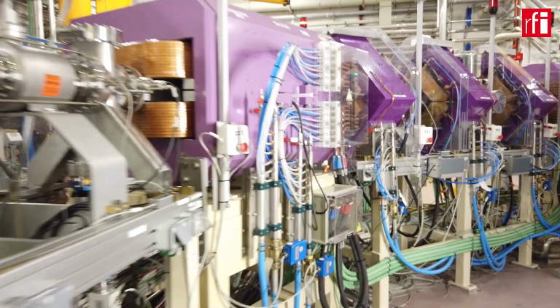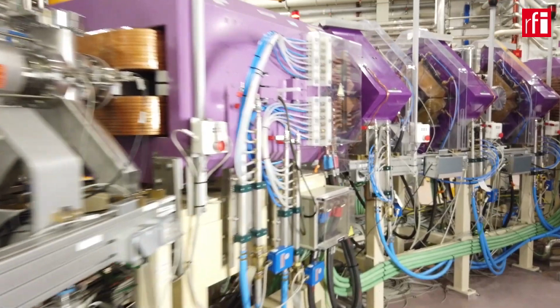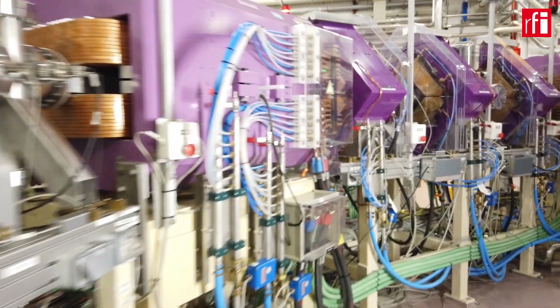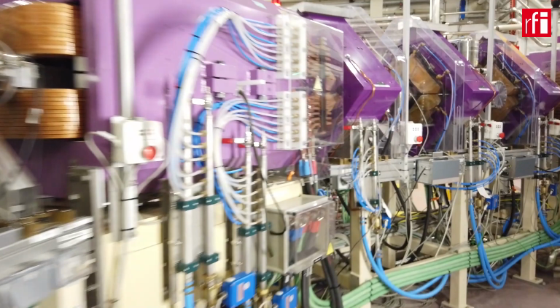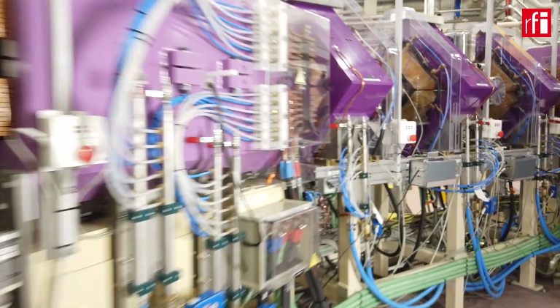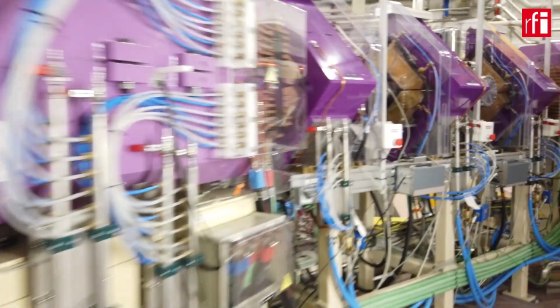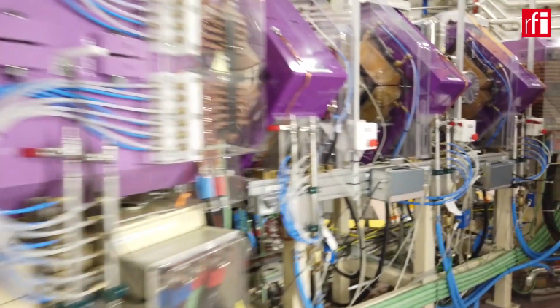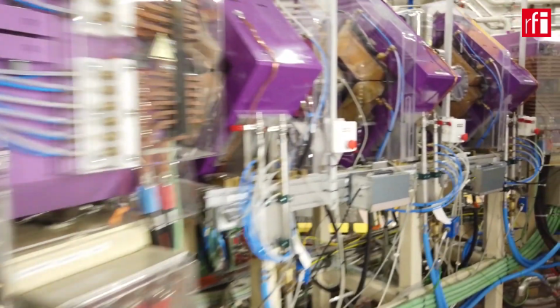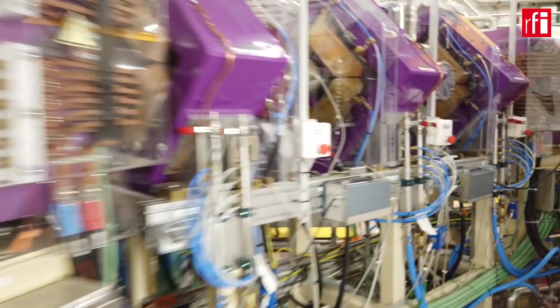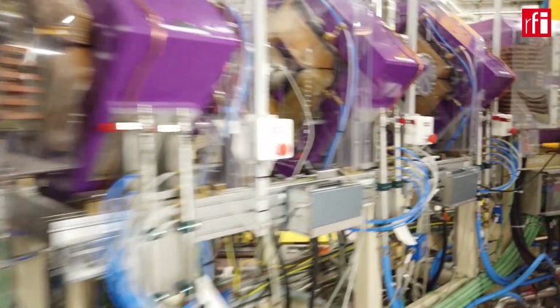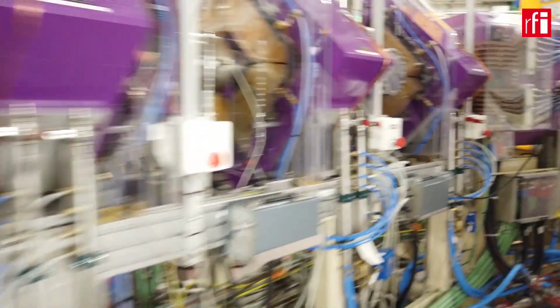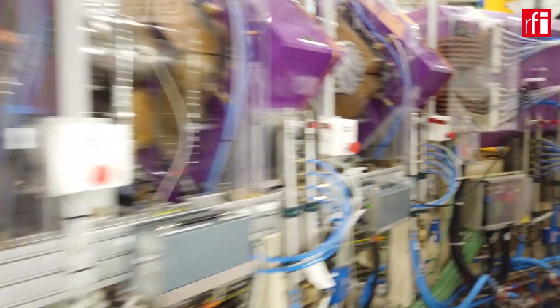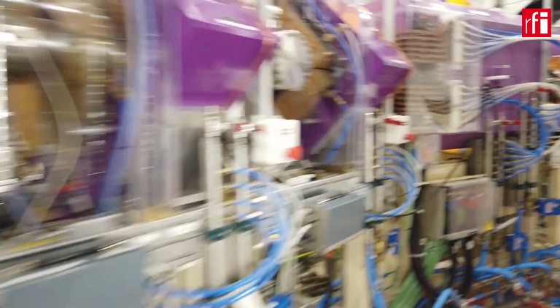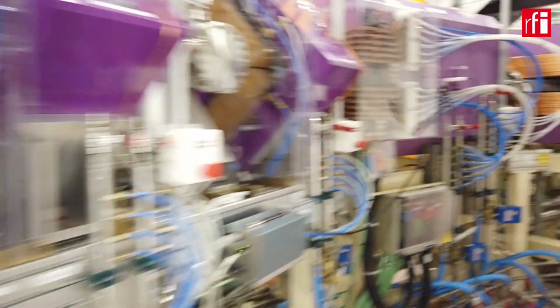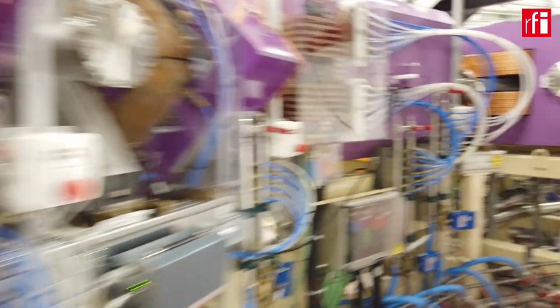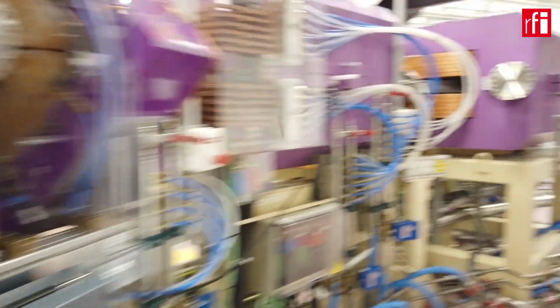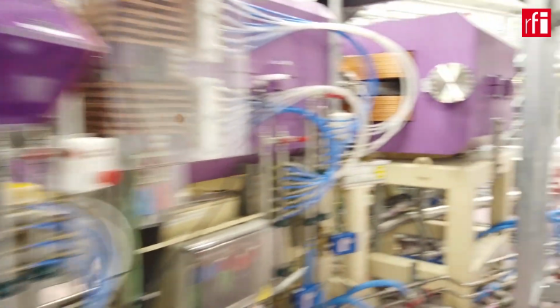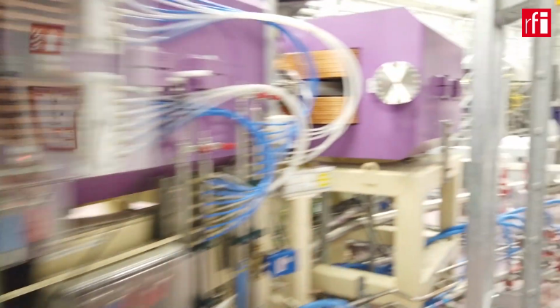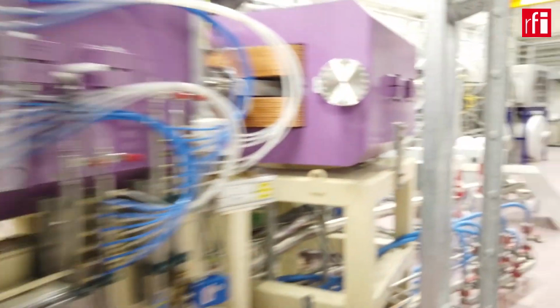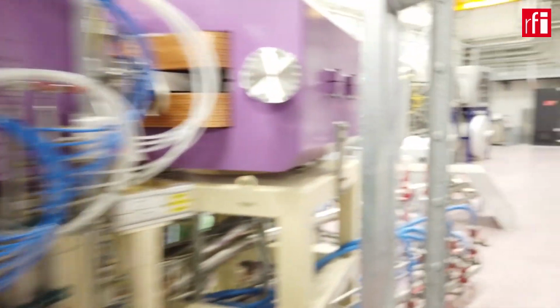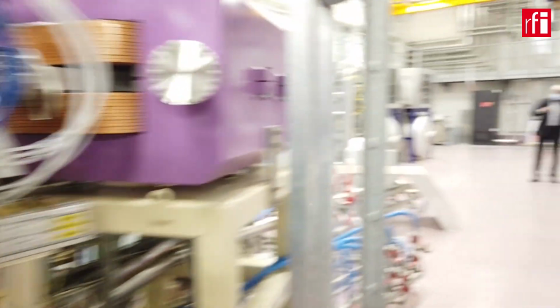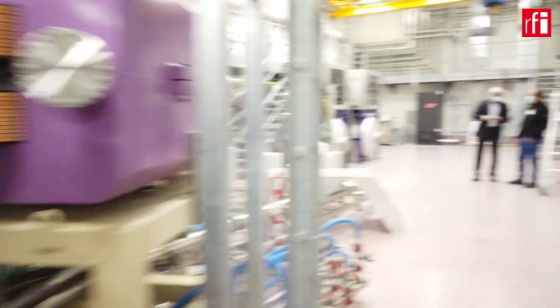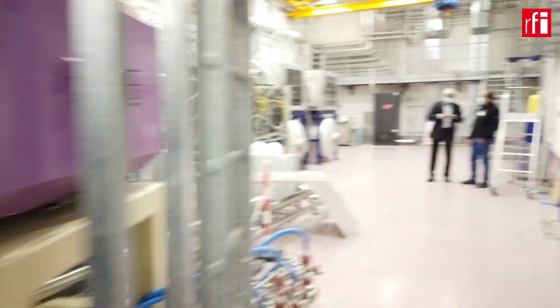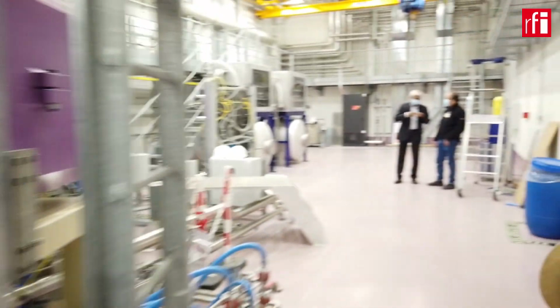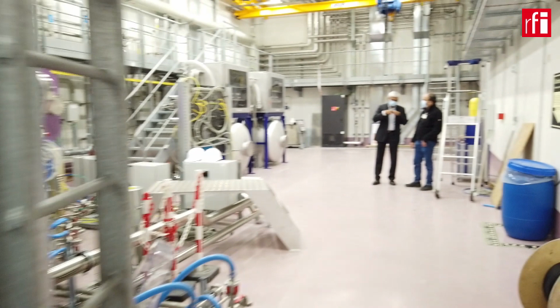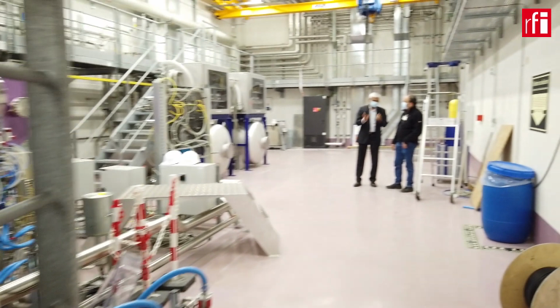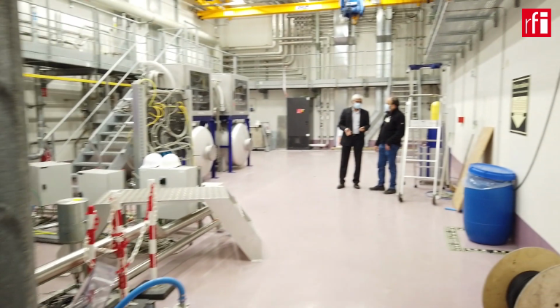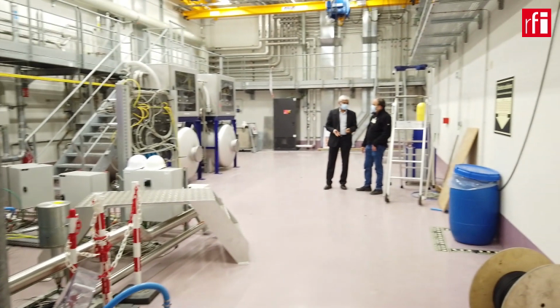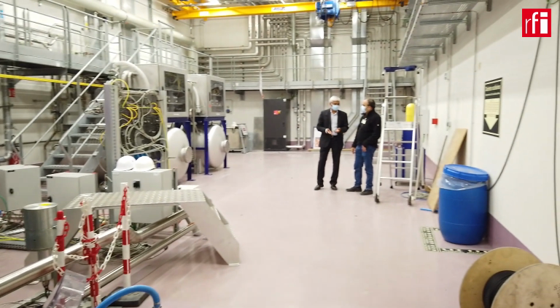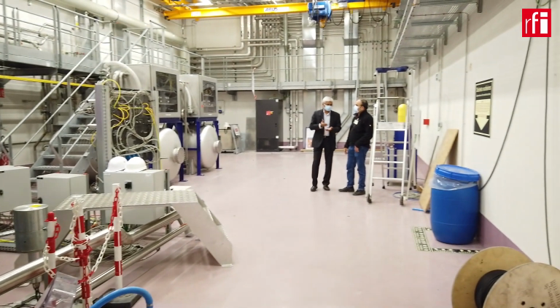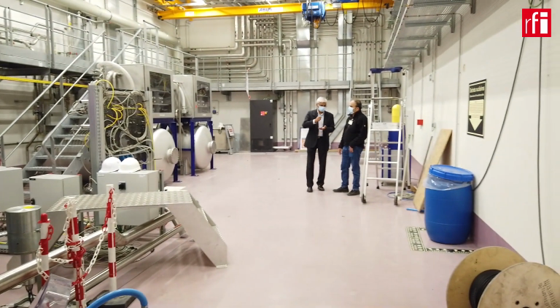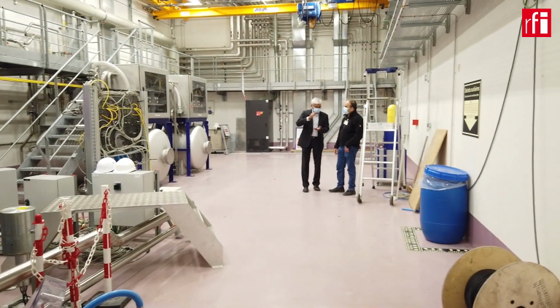To talk more about it, I am joined by the director of GANIL, Dr. Navin Alahari. Thank you very much Navin for joining us. First of all, can you tell us more about this brand new facility?